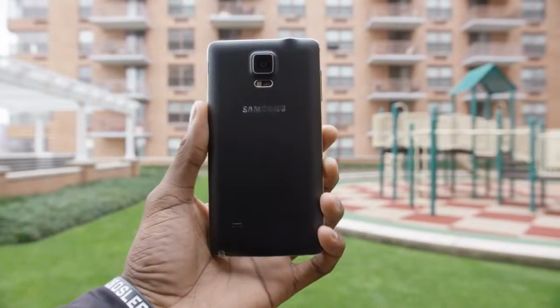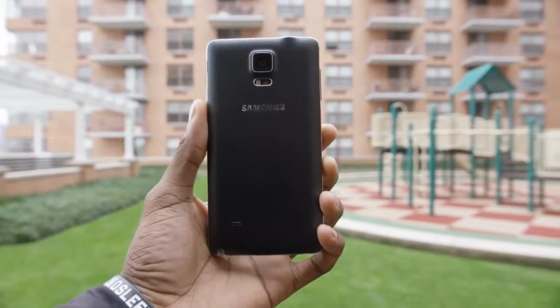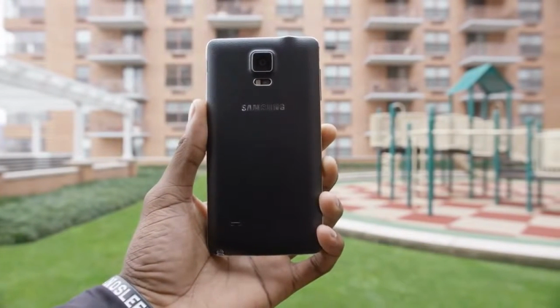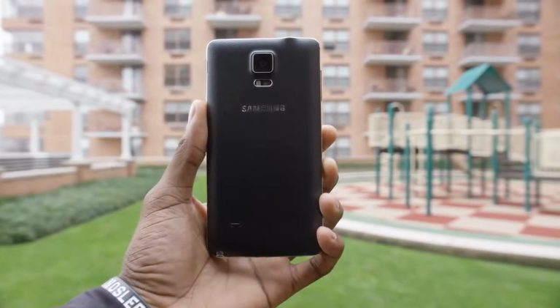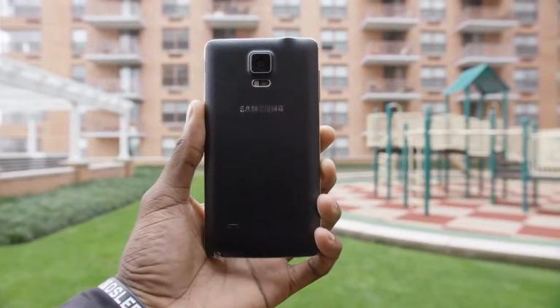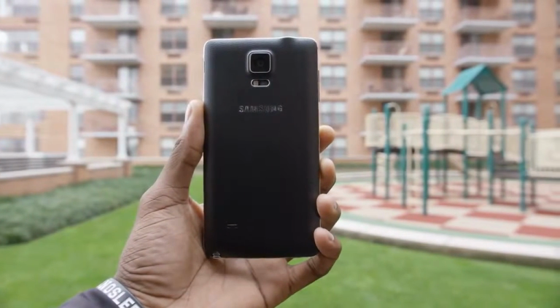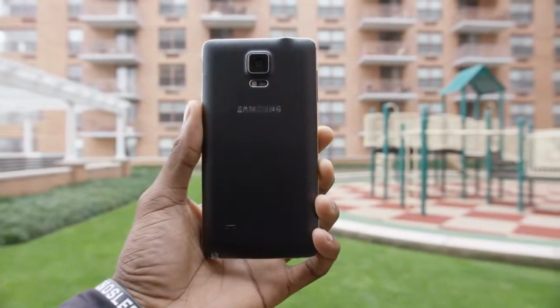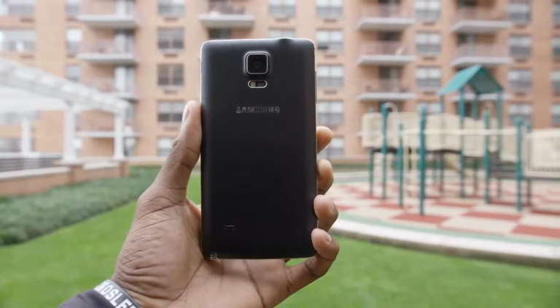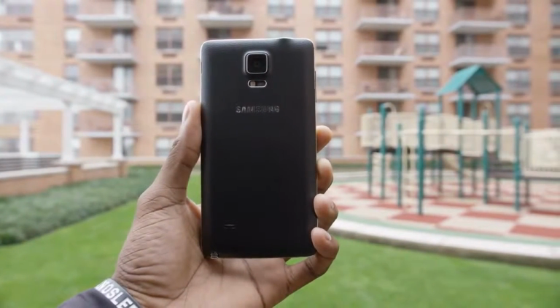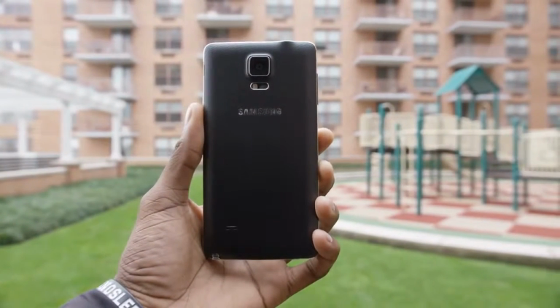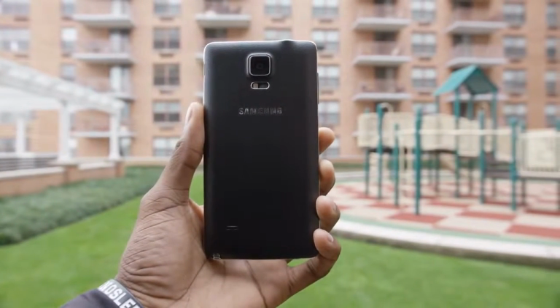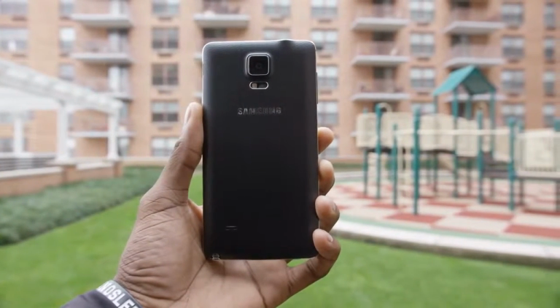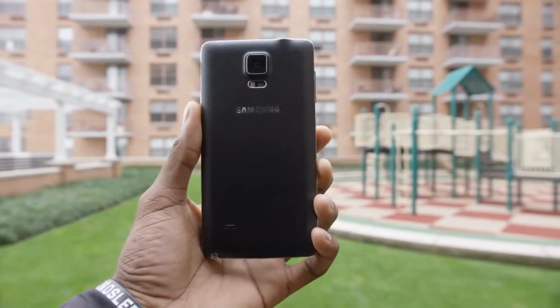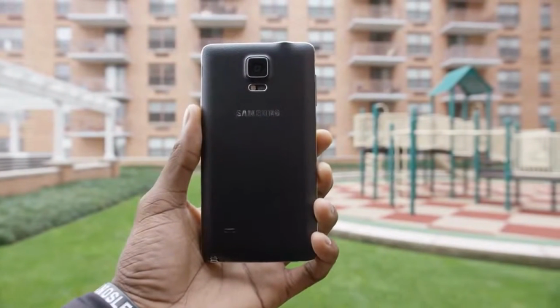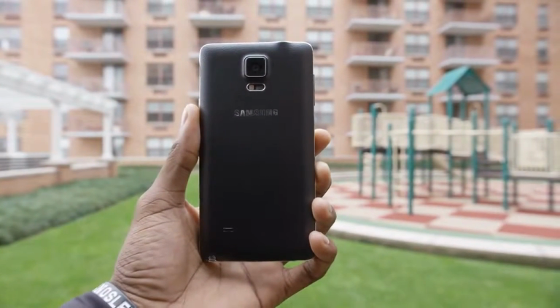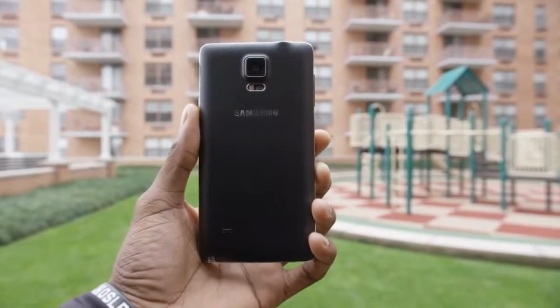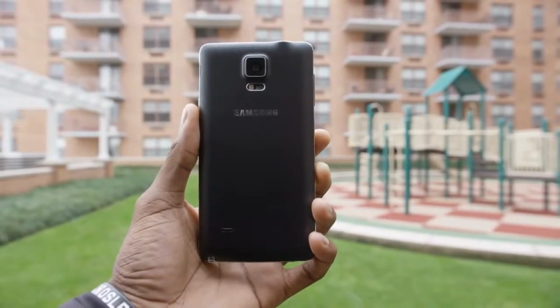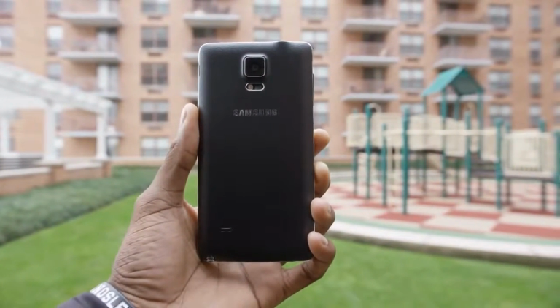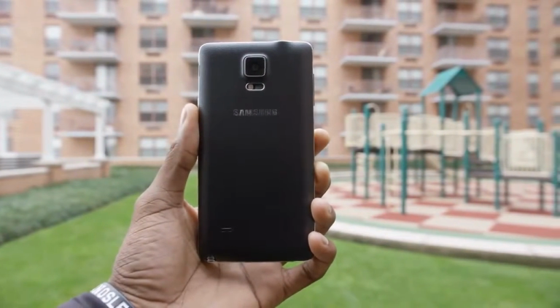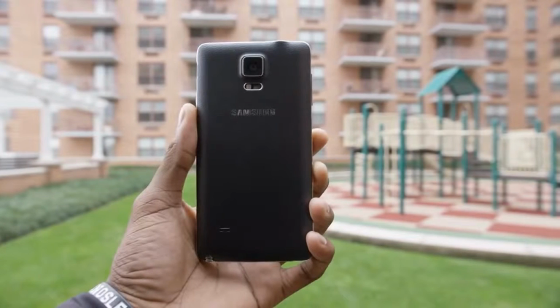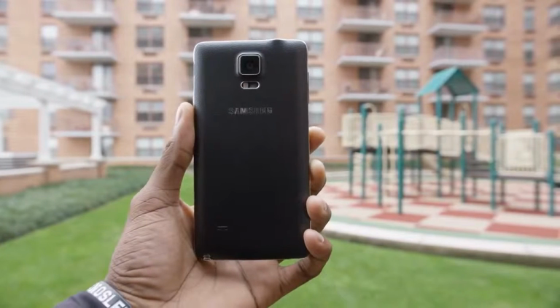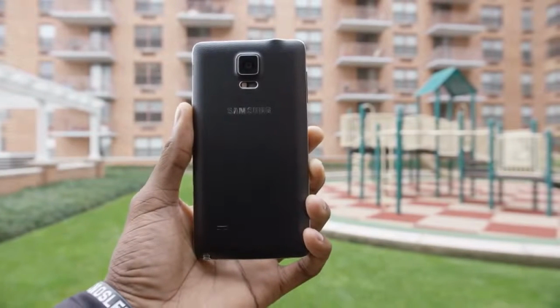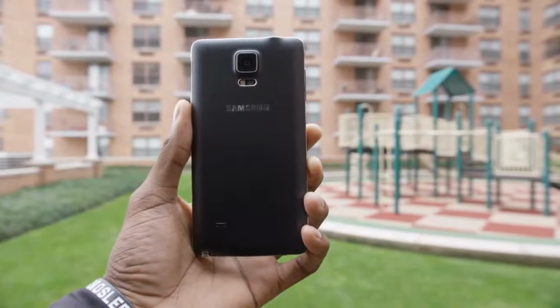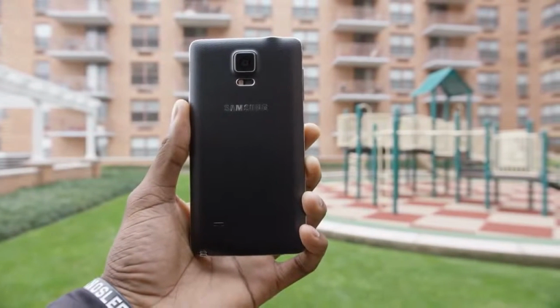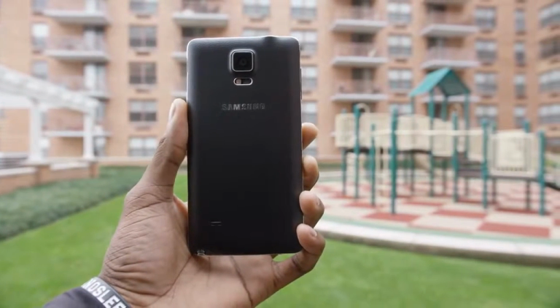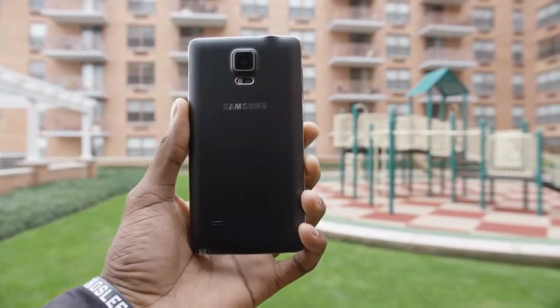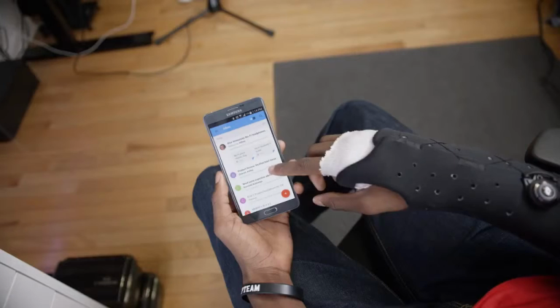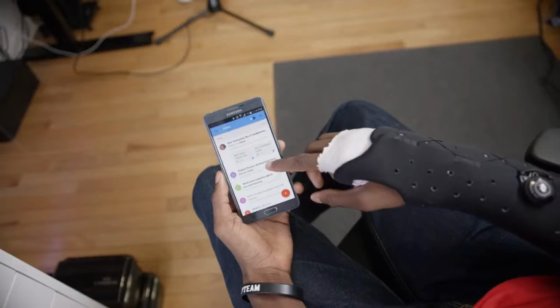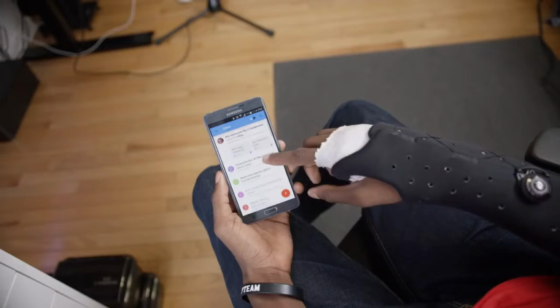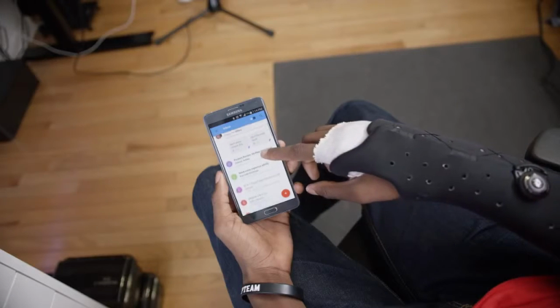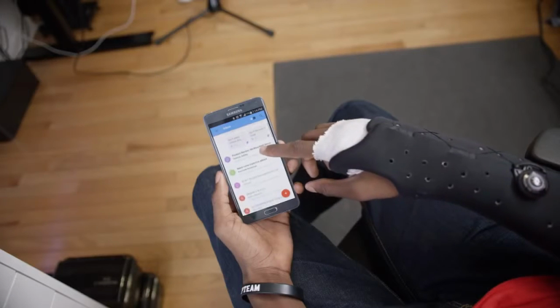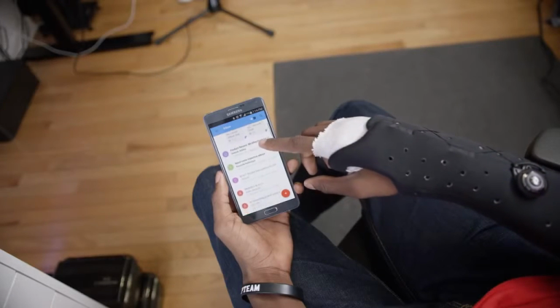But for some reason, when going from the iPhone 6 Plus to the Note 4, the Note felt kind of compact despite having a larger display, which is weird.